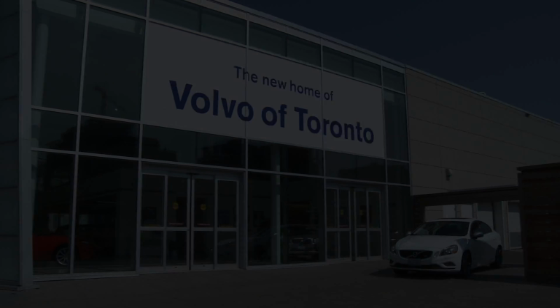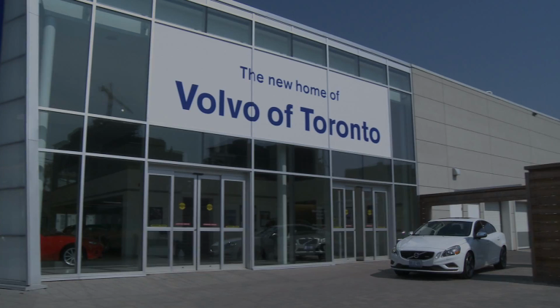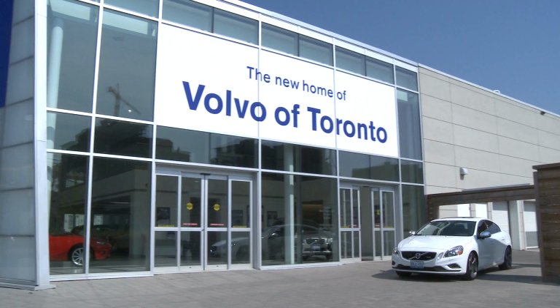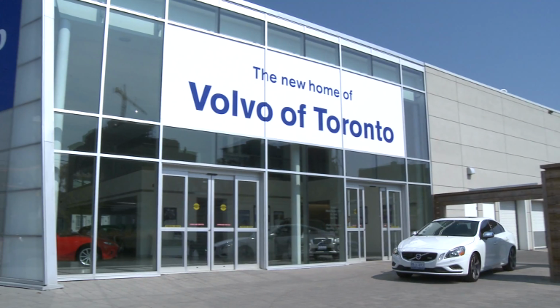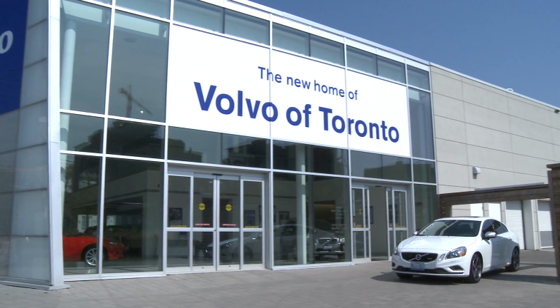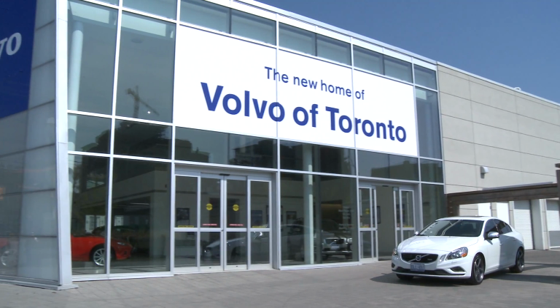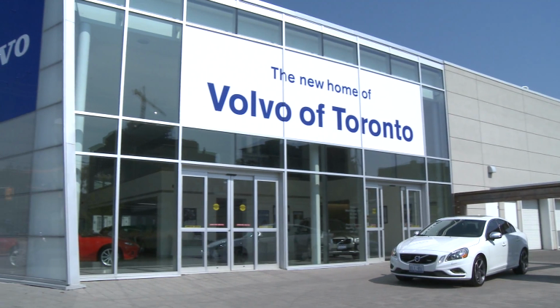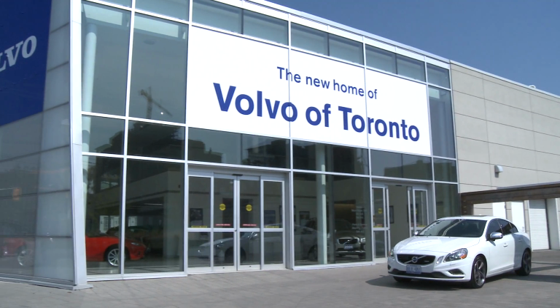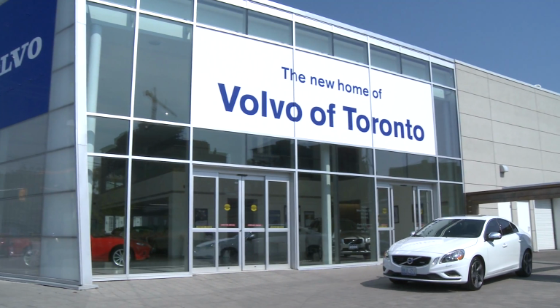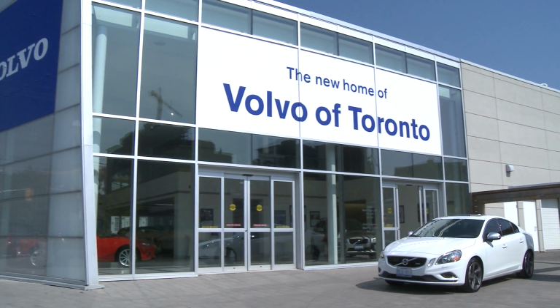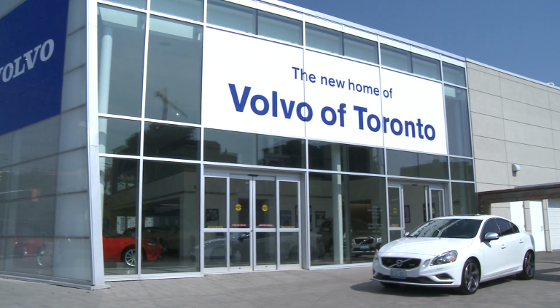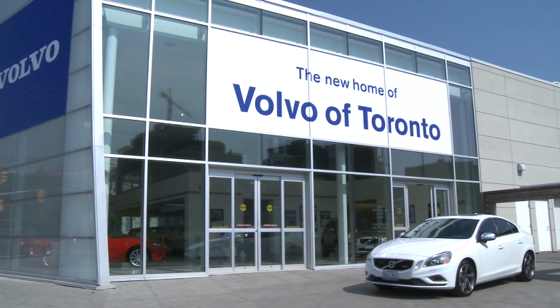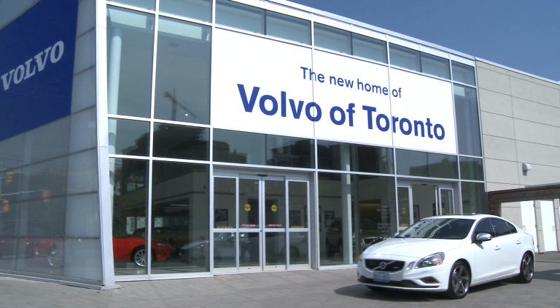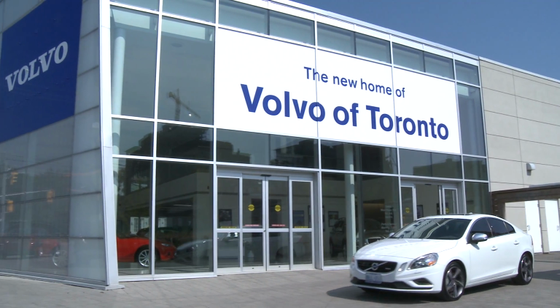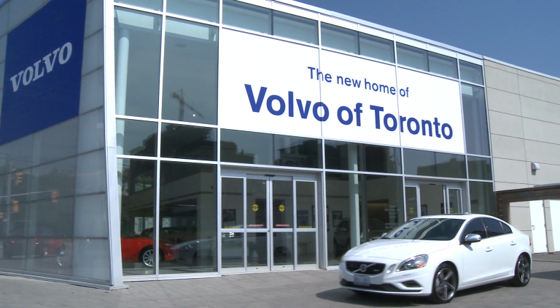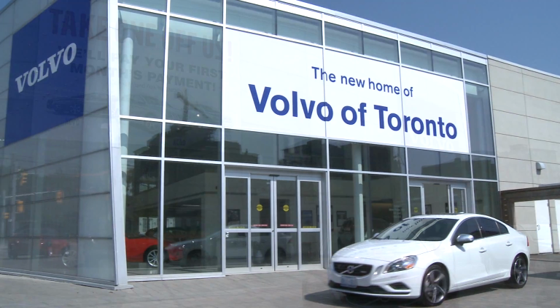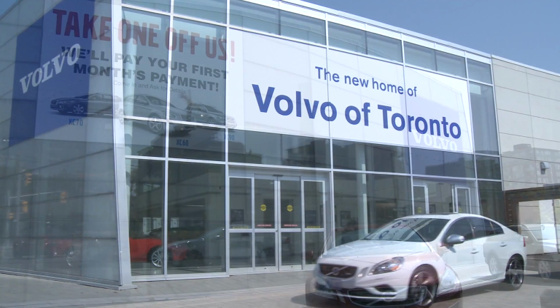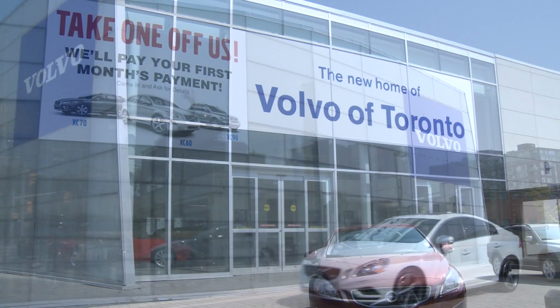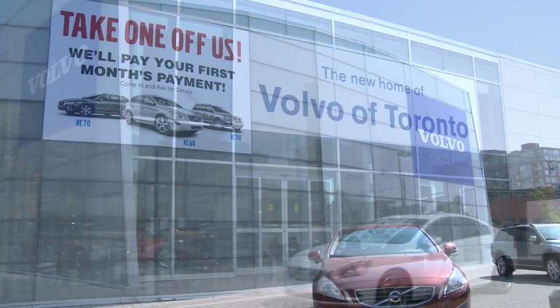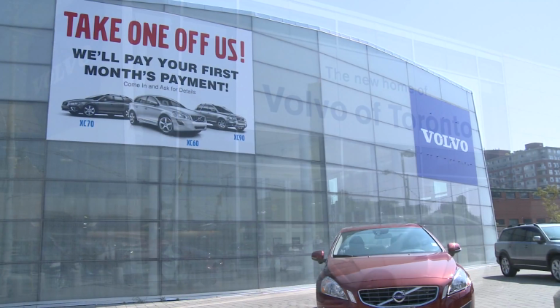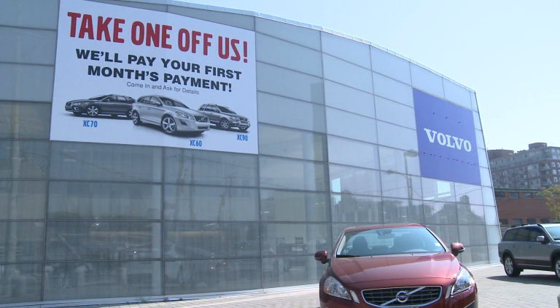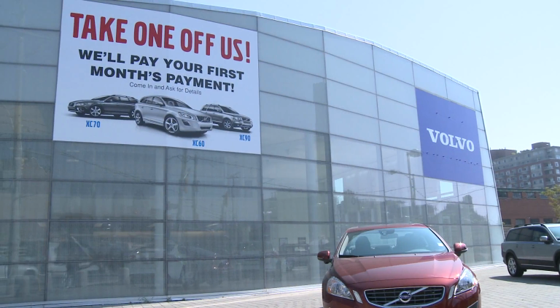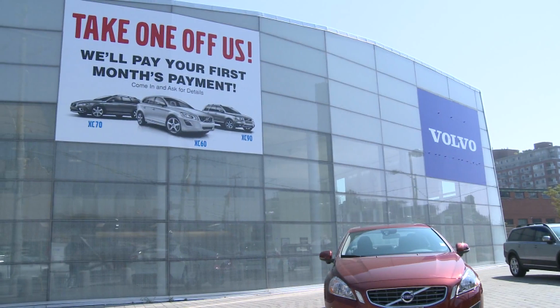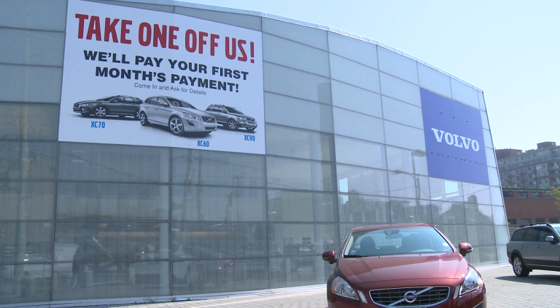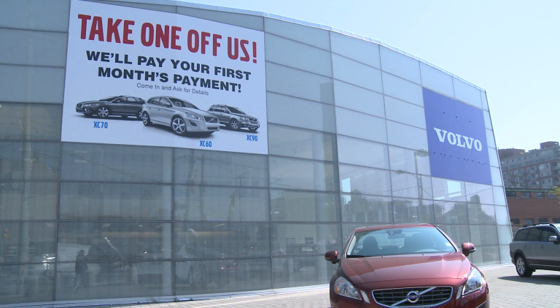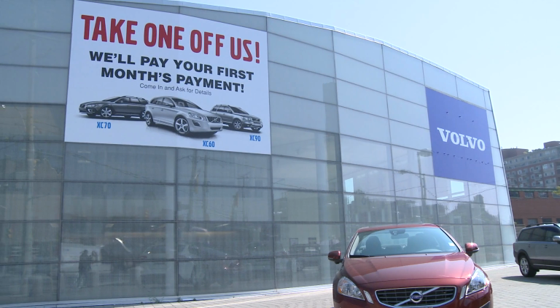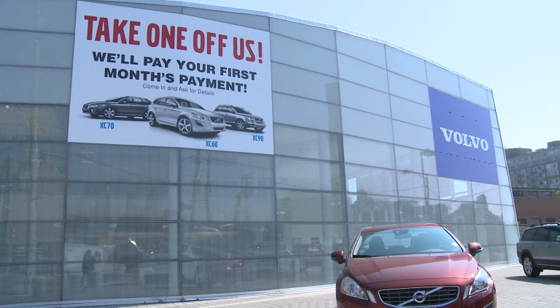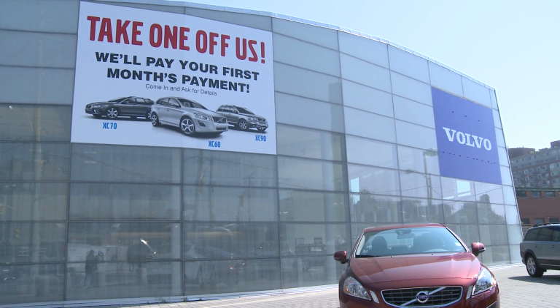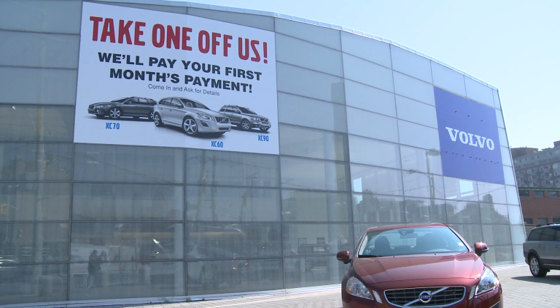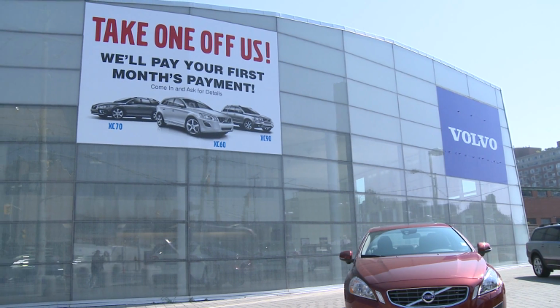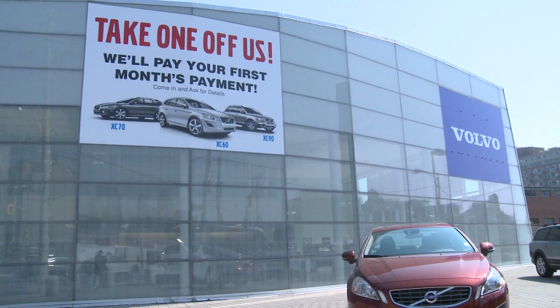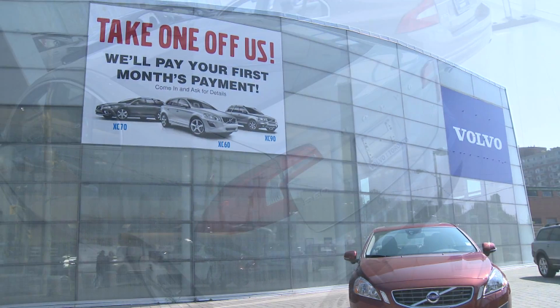Your future just got brighter. Volvo of Toronto has great offers on all 2012 Volvos, including the all-new S60.